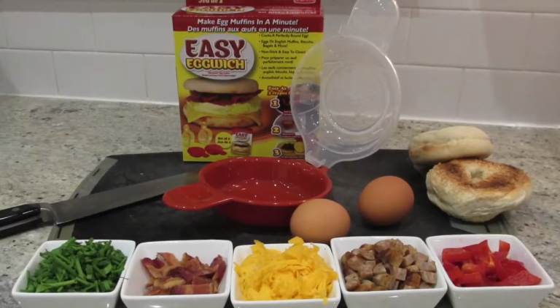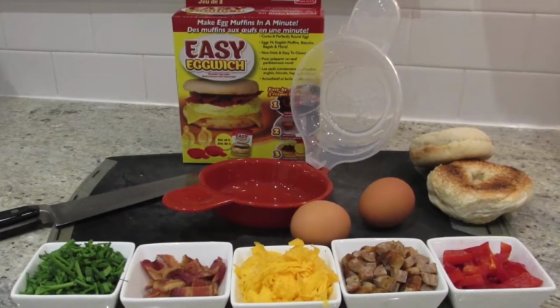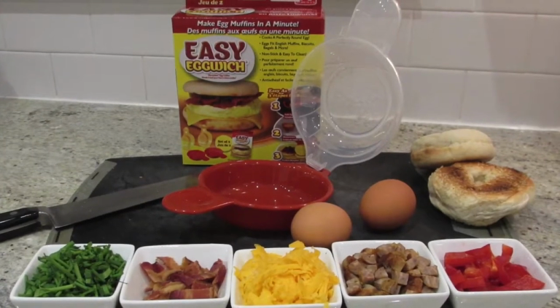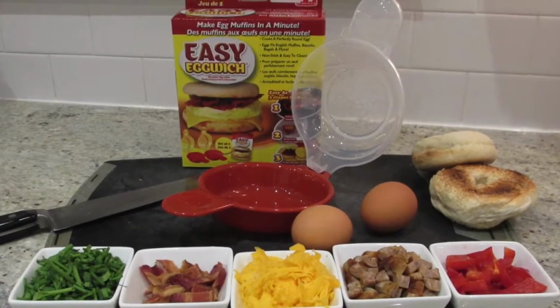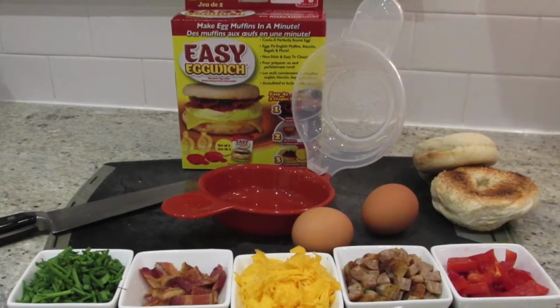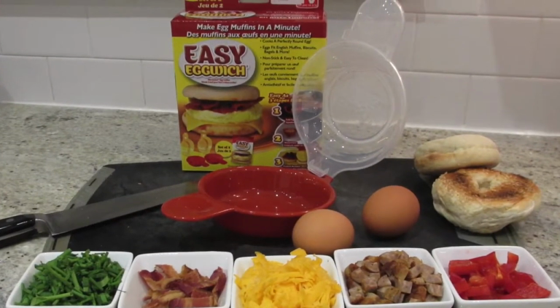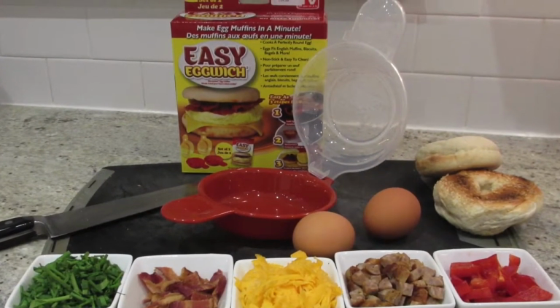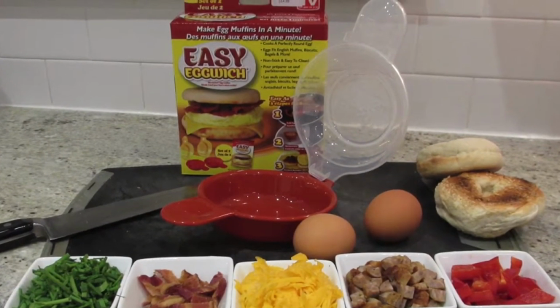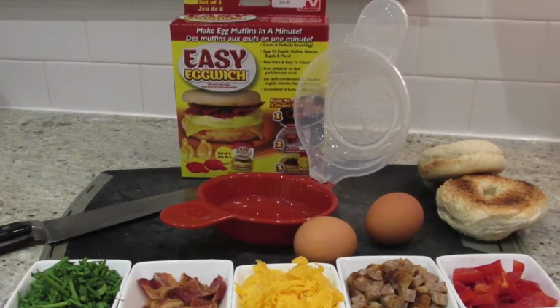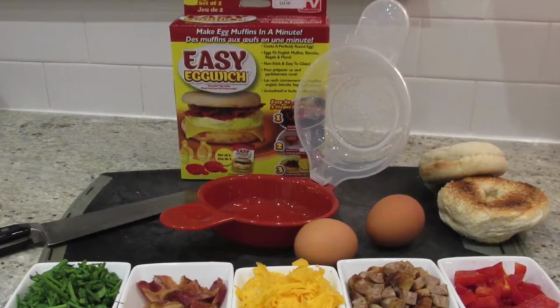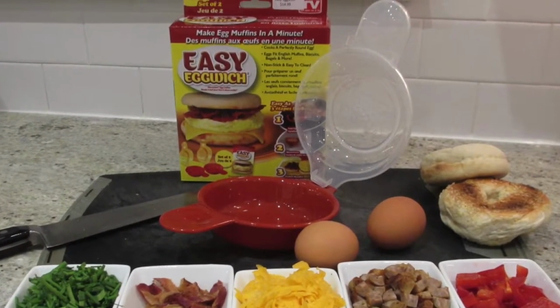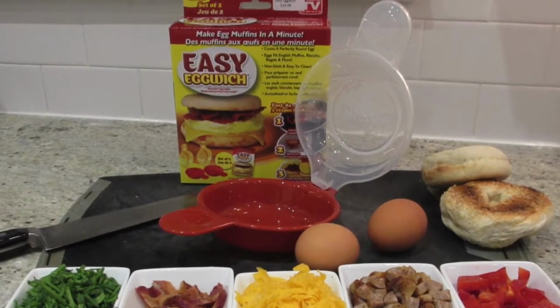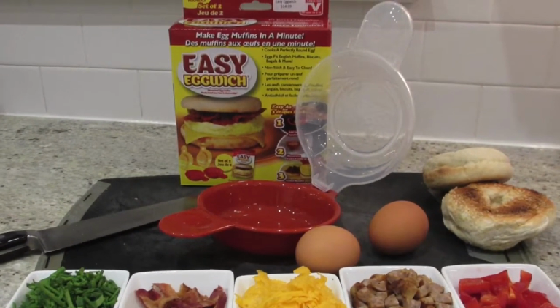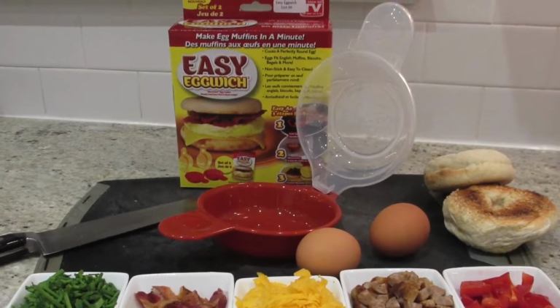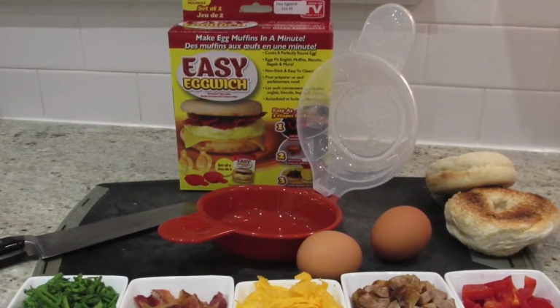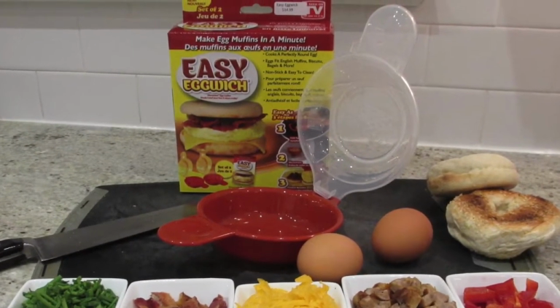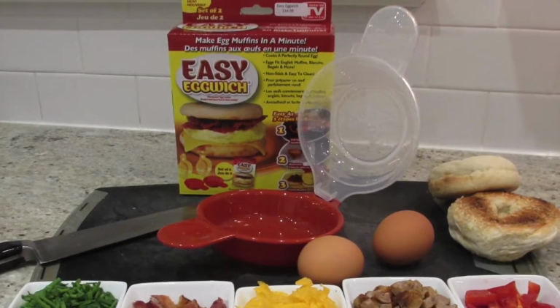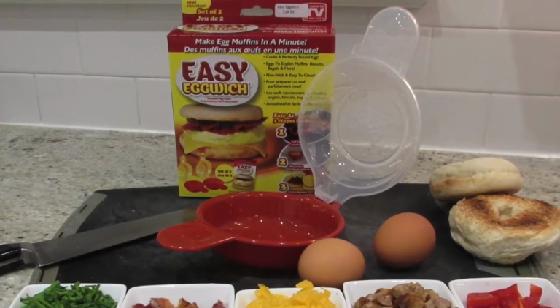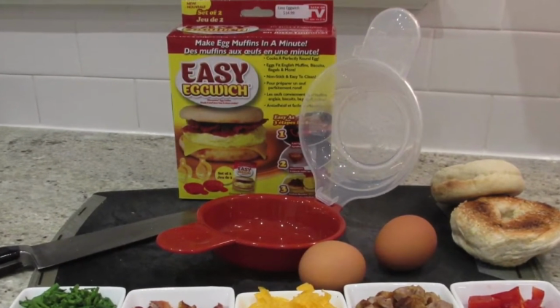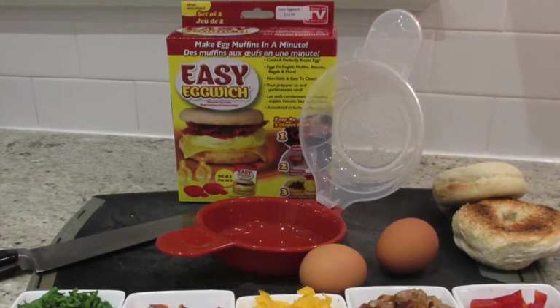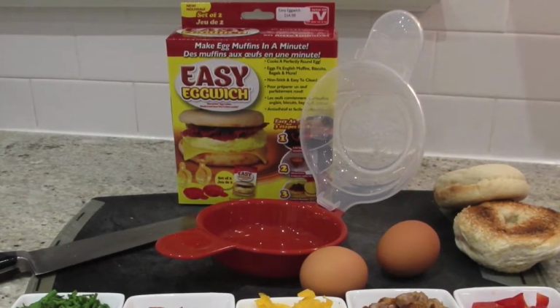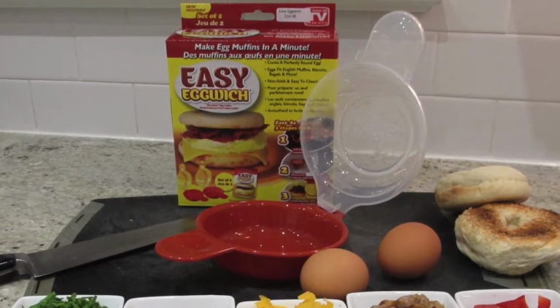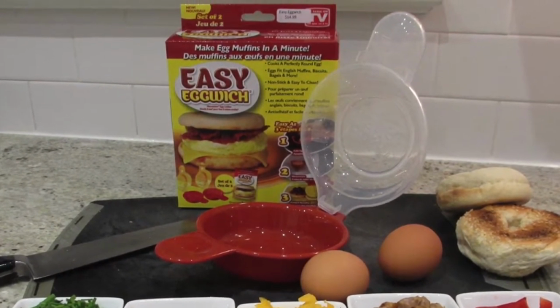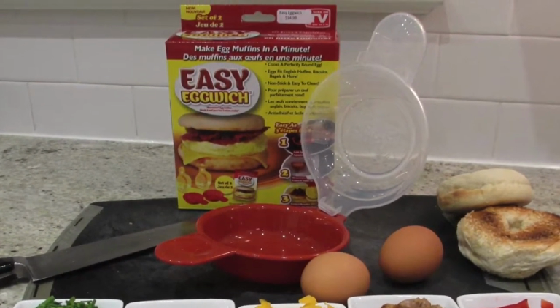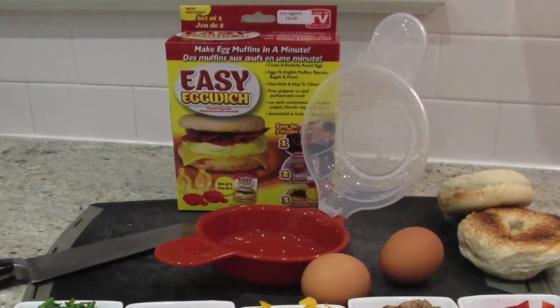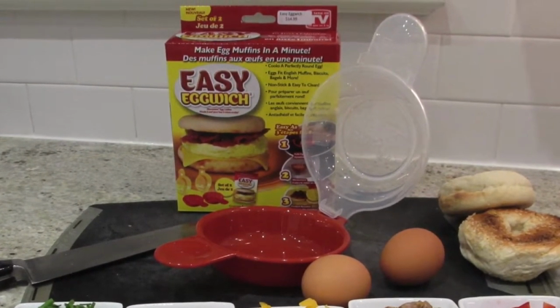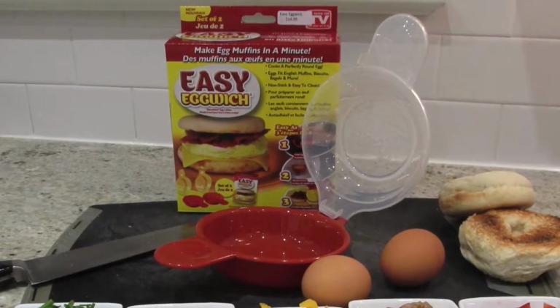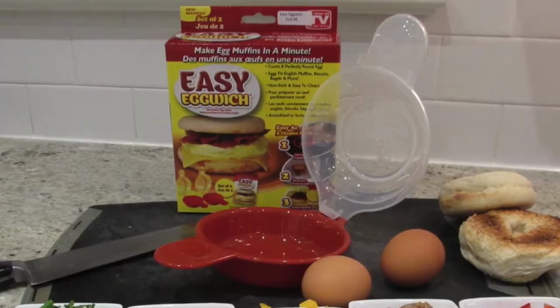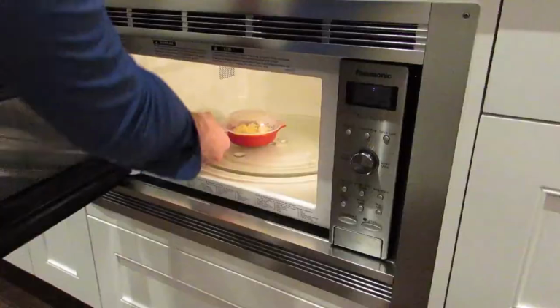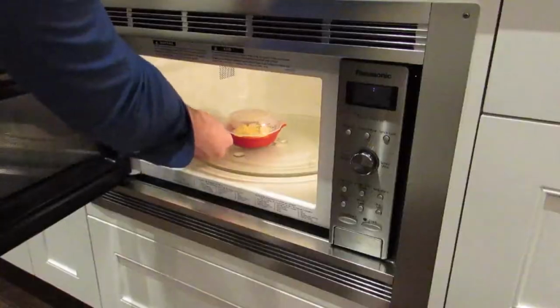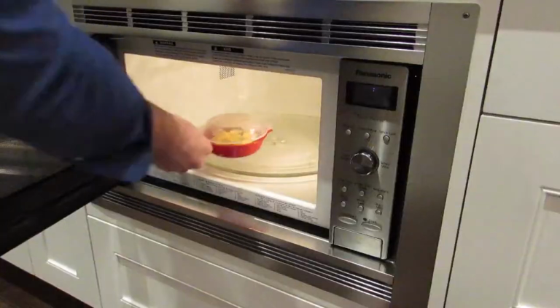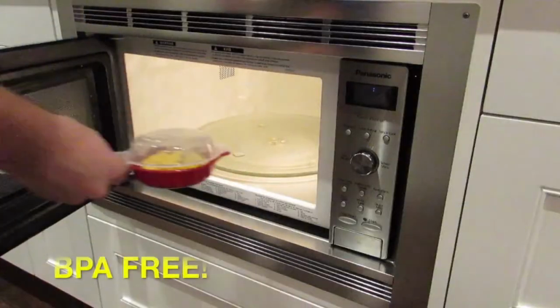Introducing the Easy Eggwich — the easiest, fastest, and most convenient way to cook fluffy, delicious eggs for your sandwiches.